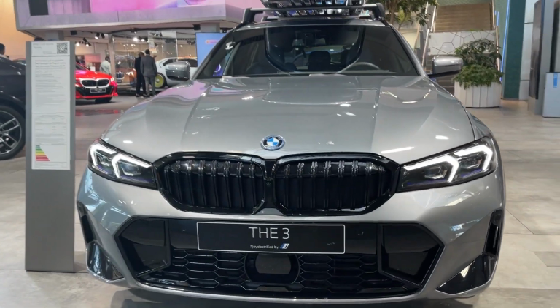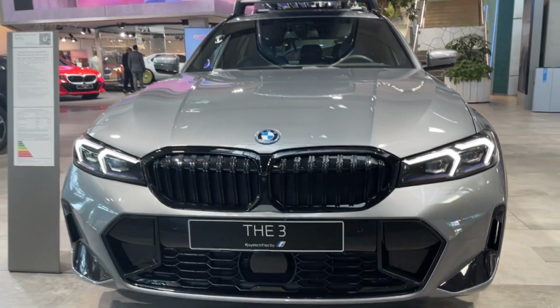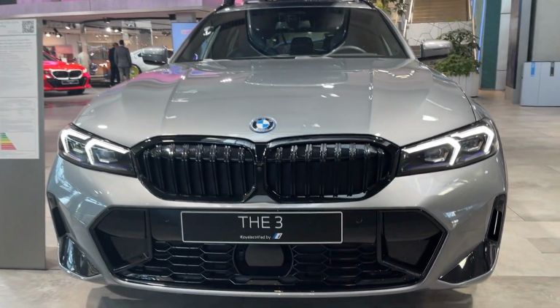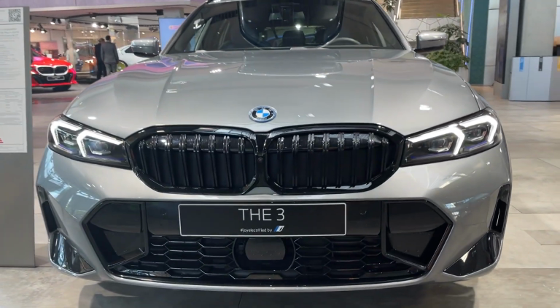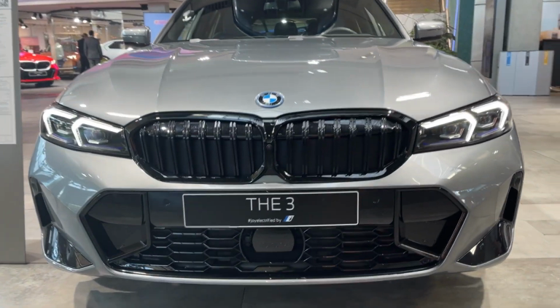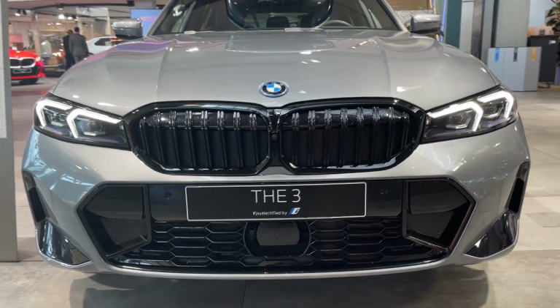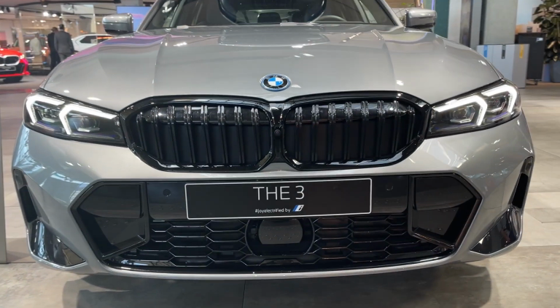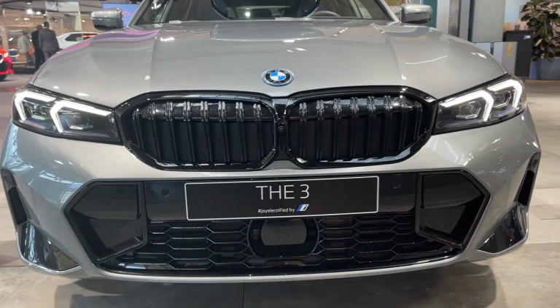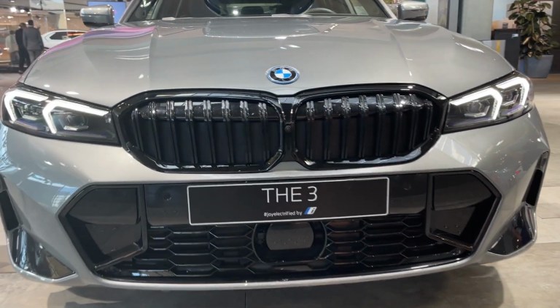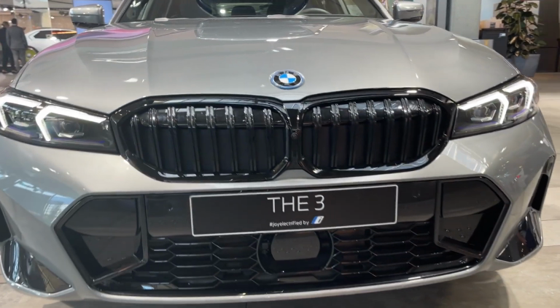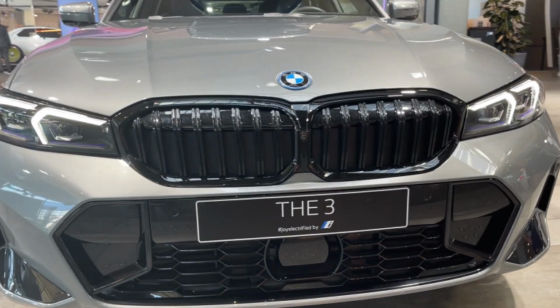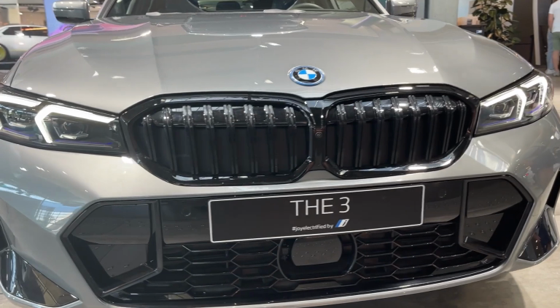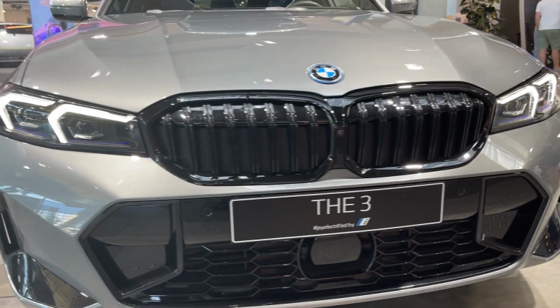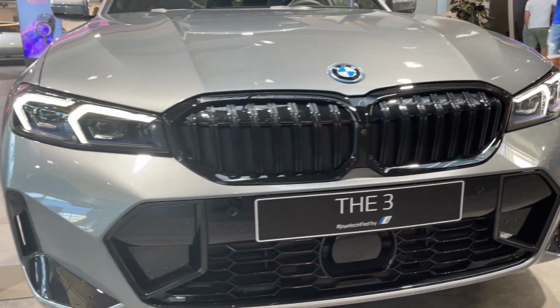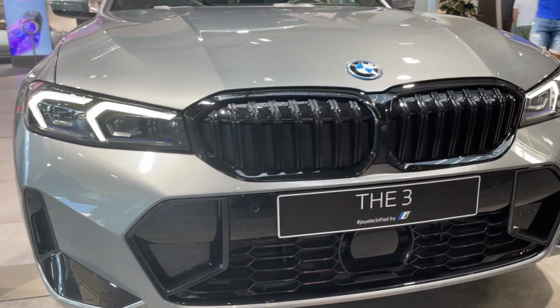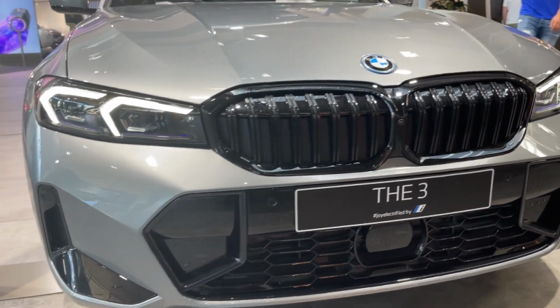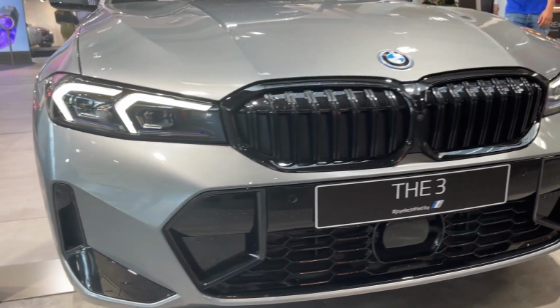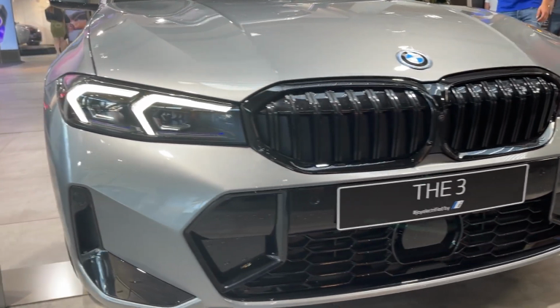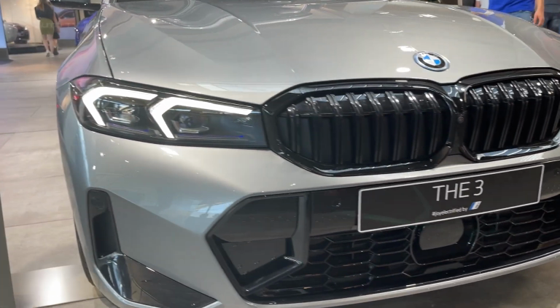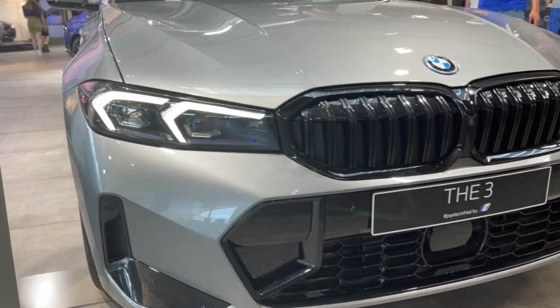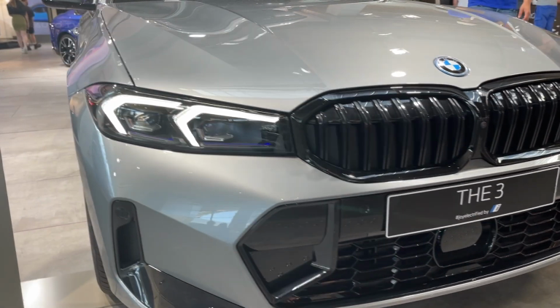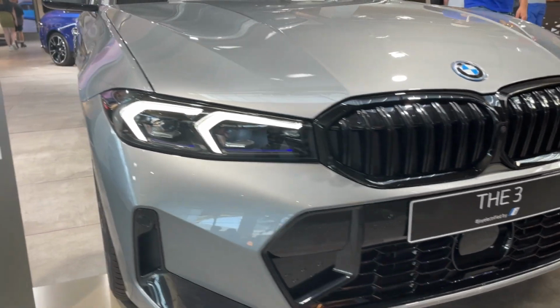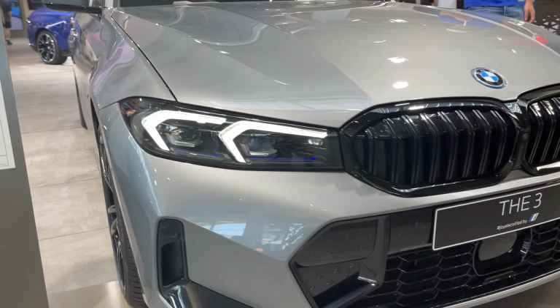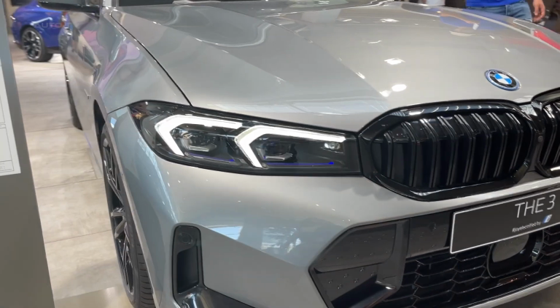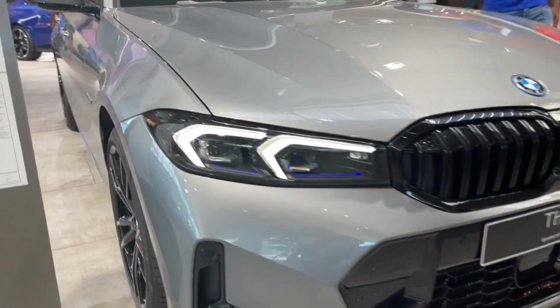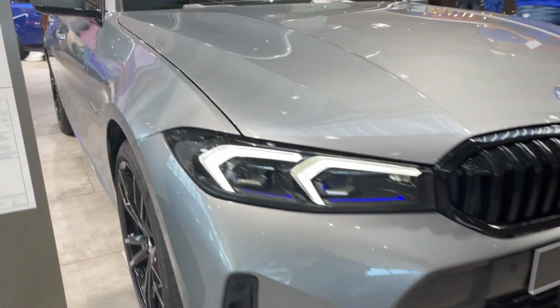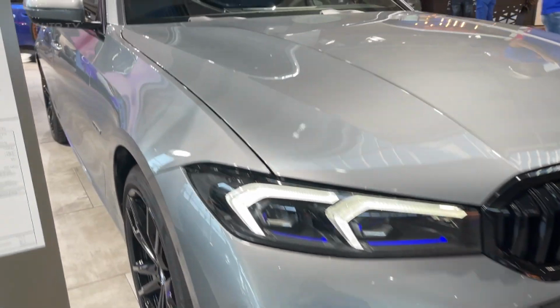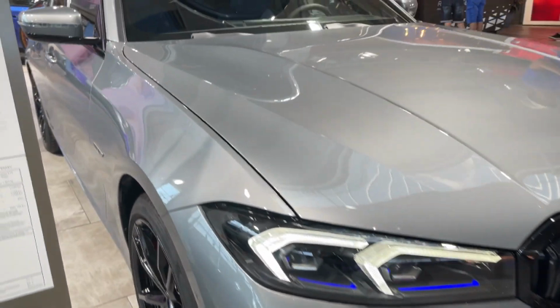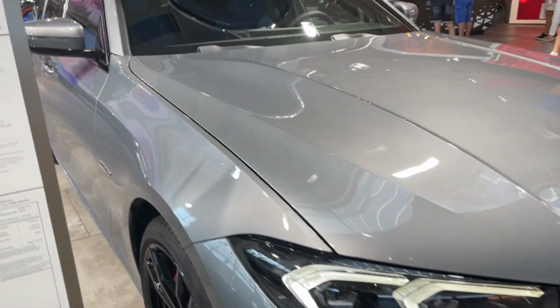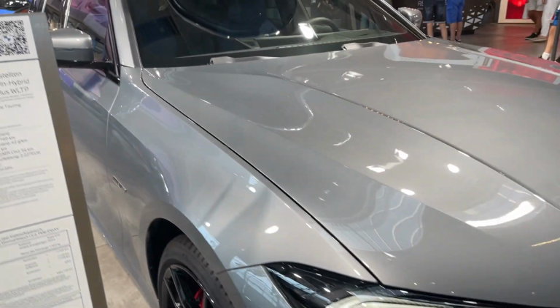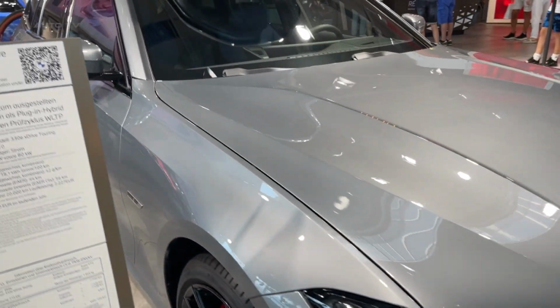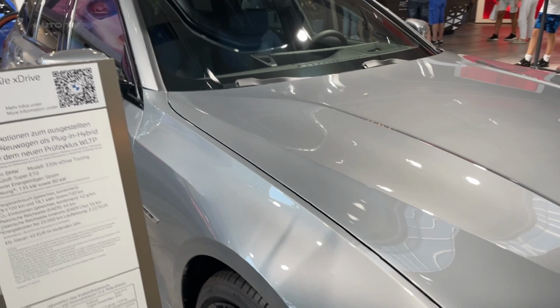Optional packages are available for those desiring enhanced features, unique styling, and optimized driving dynamics, bringing the sedan closer to the iconic 3-series of the past.